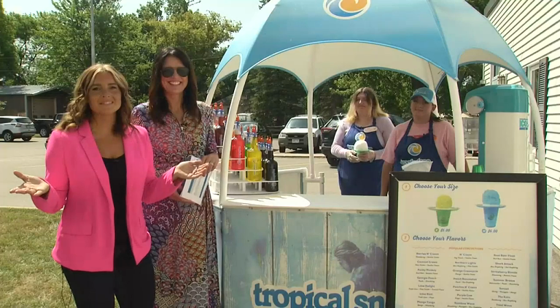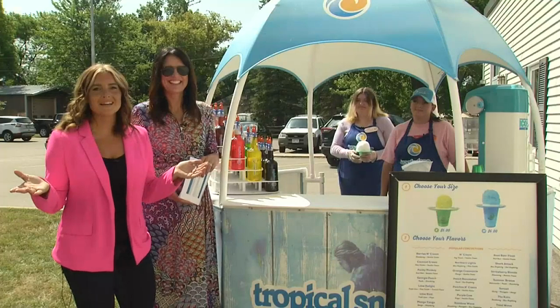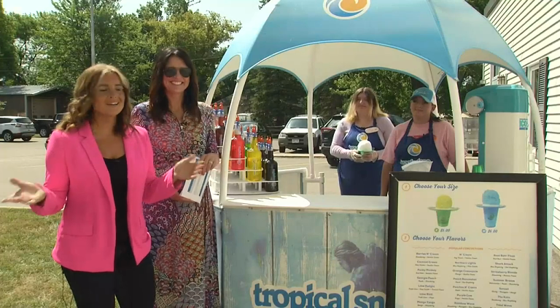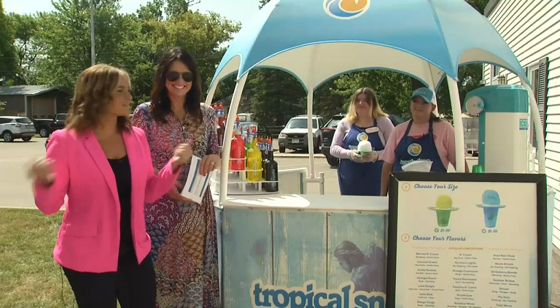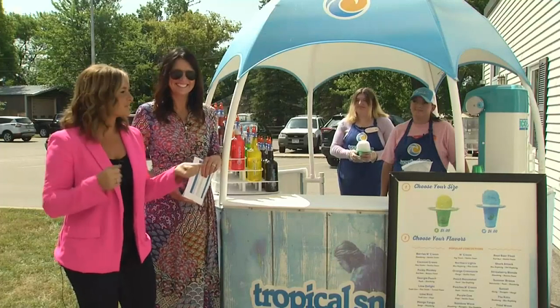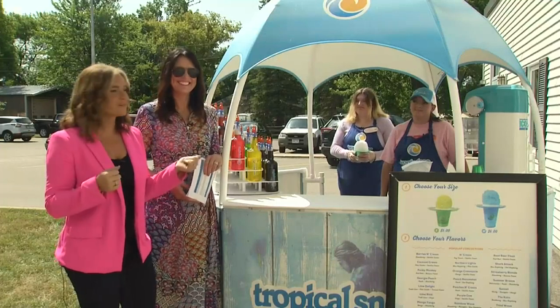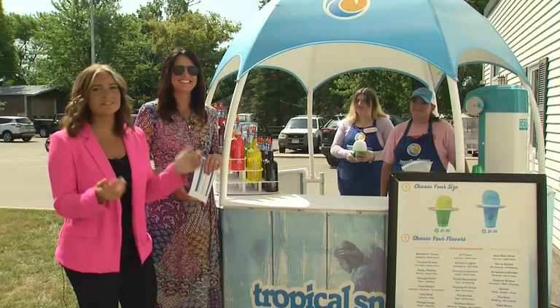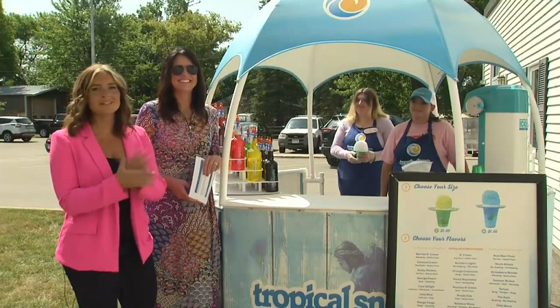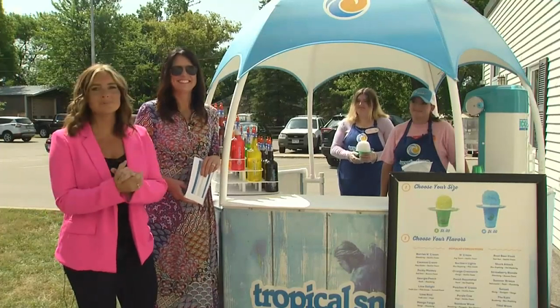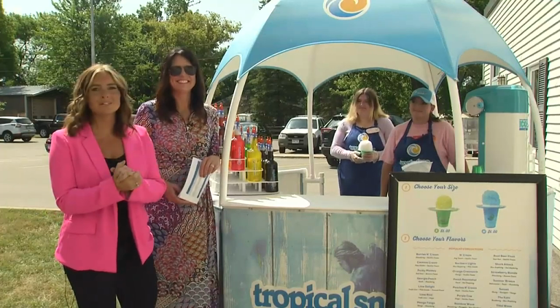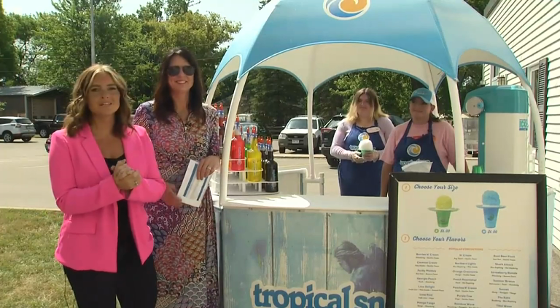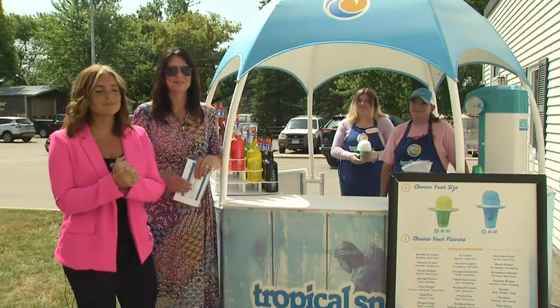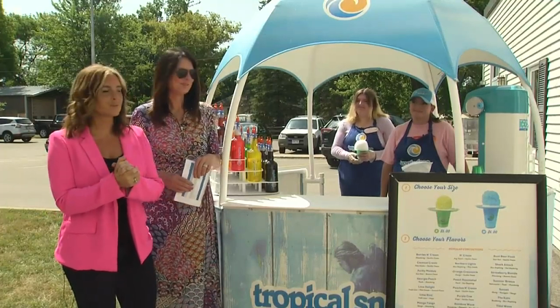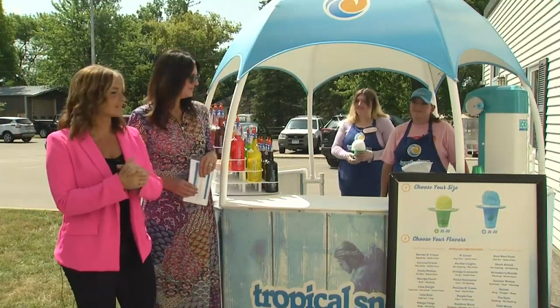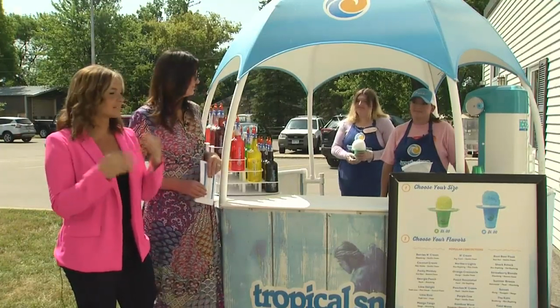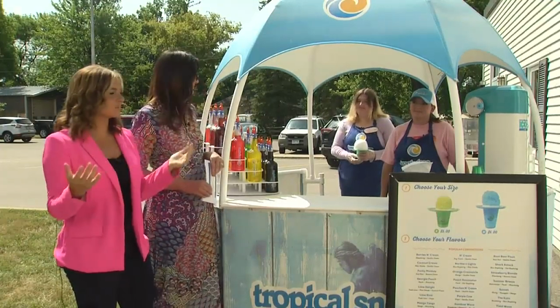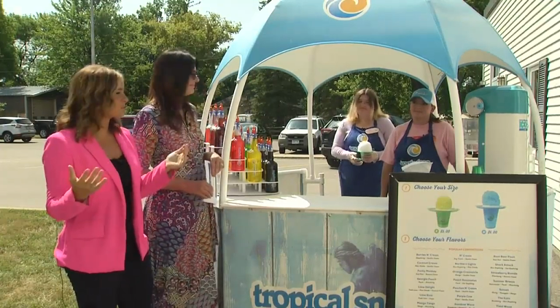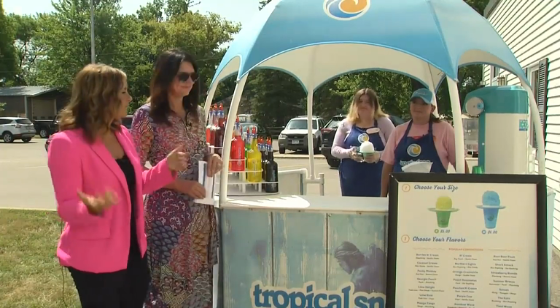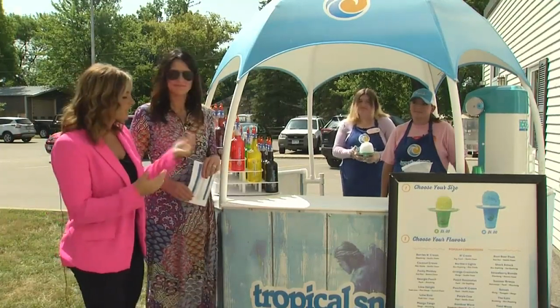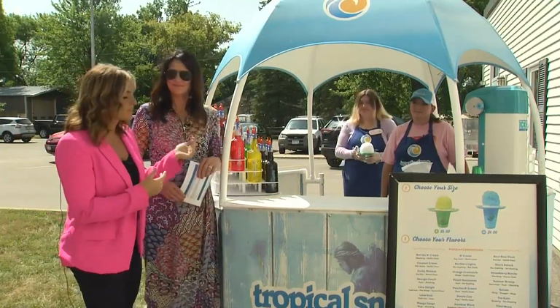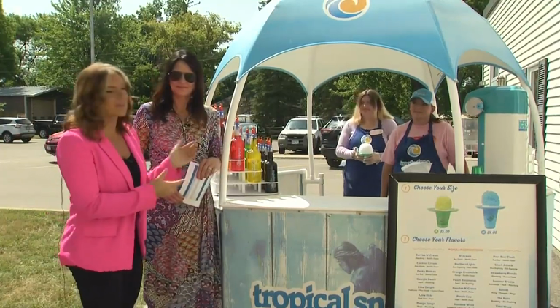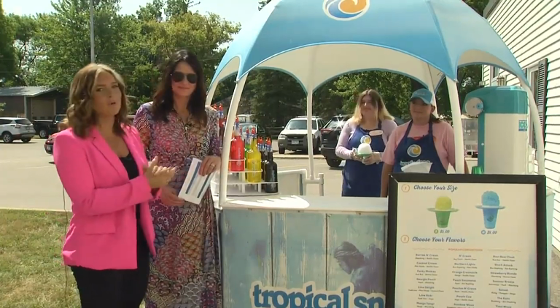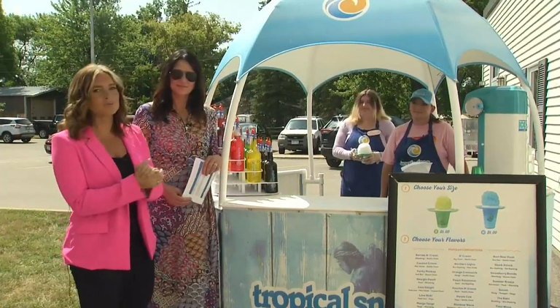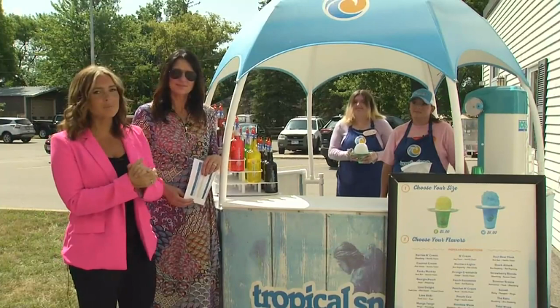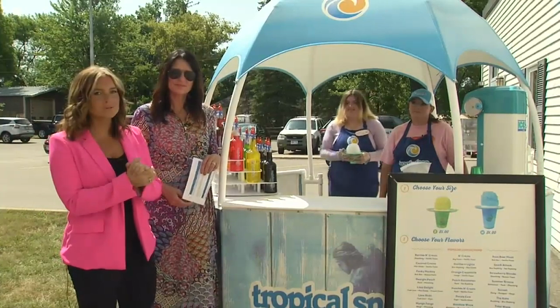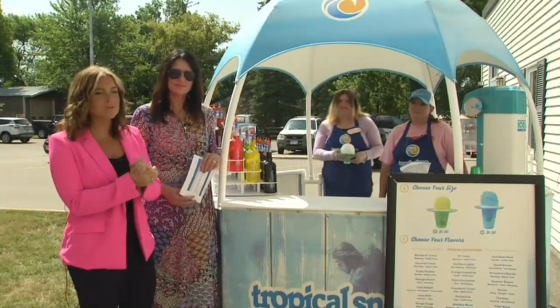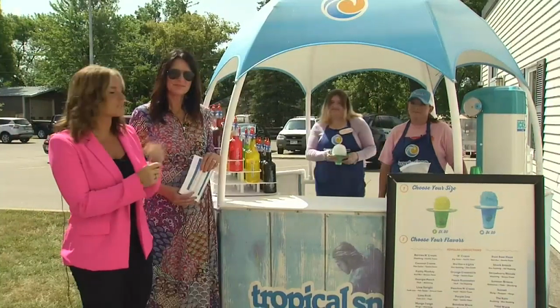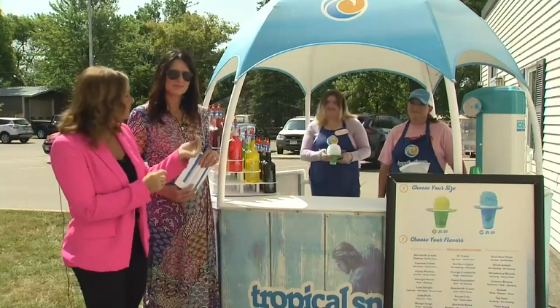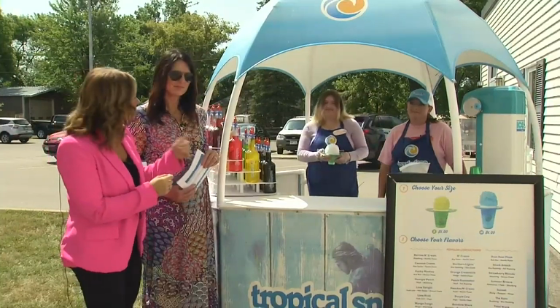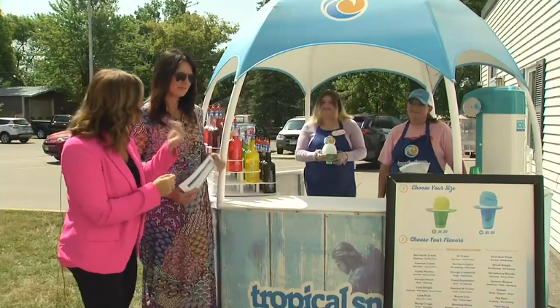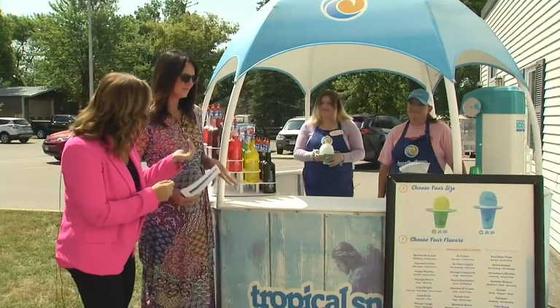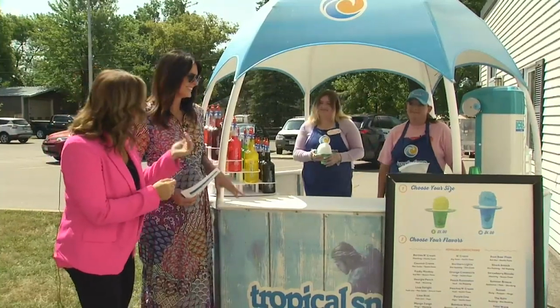We're outside our studio and today is the perfect day to do so because it is nice and warm. We're here with the owner of Tropical Snow, Tiffany, and her daughter Caitlin.